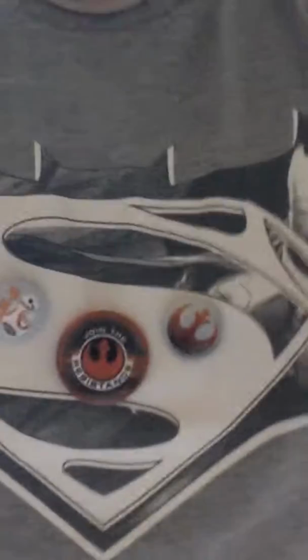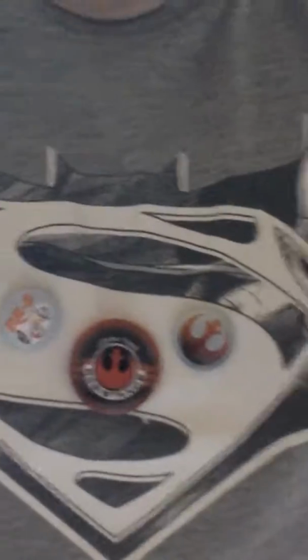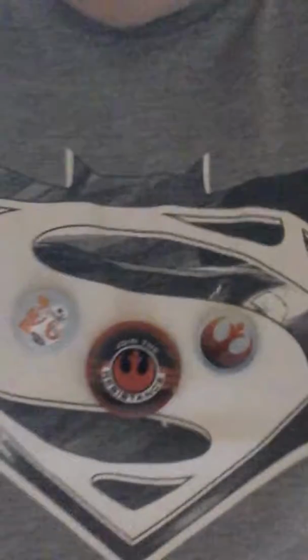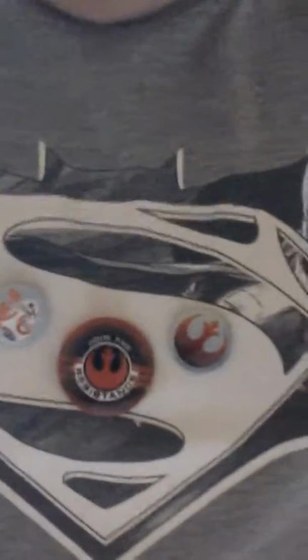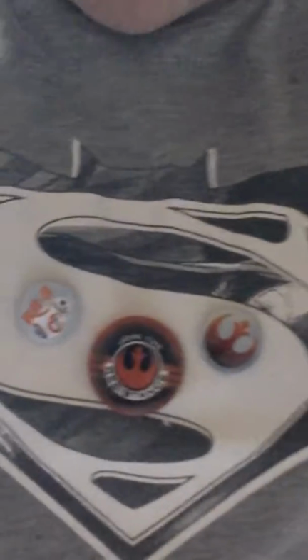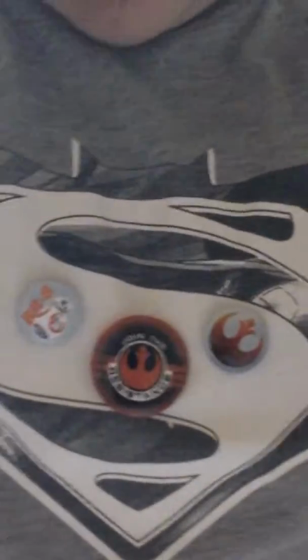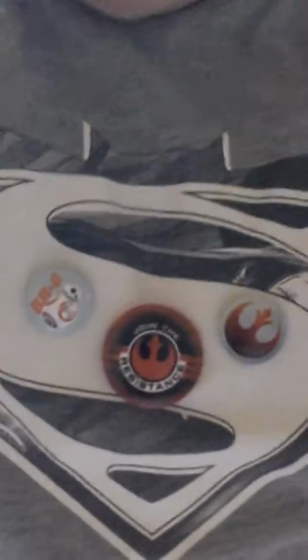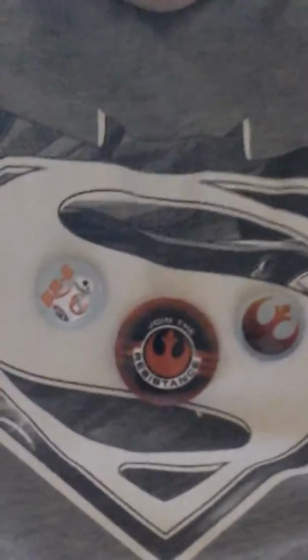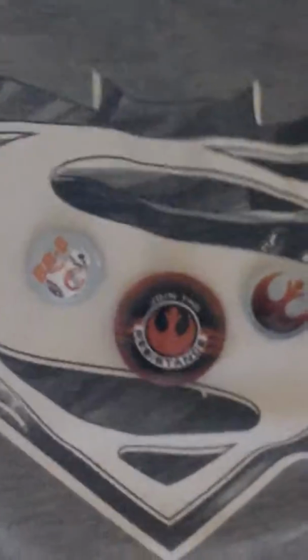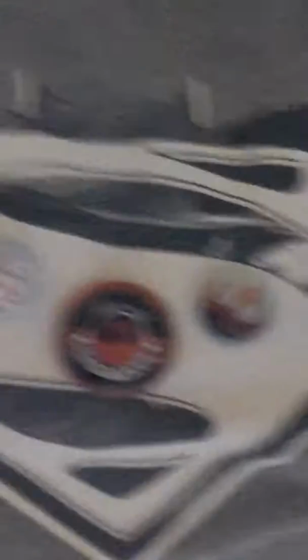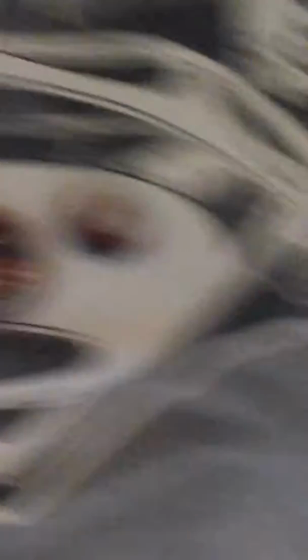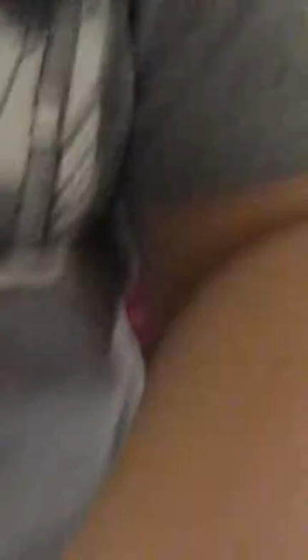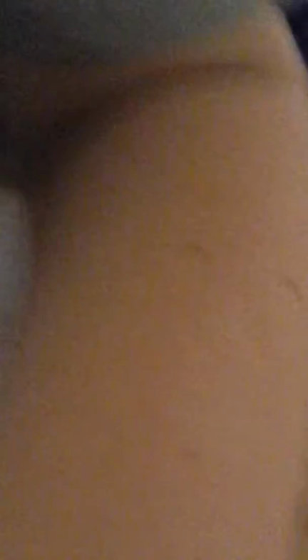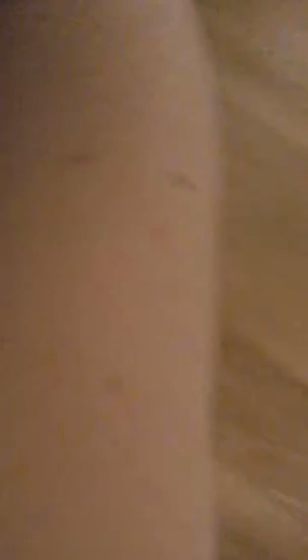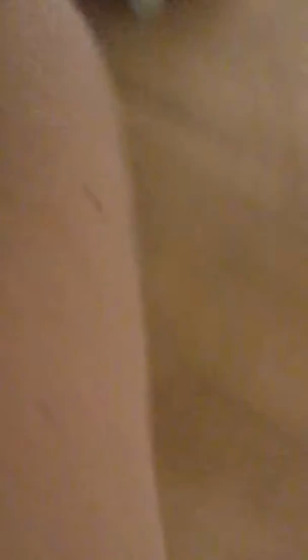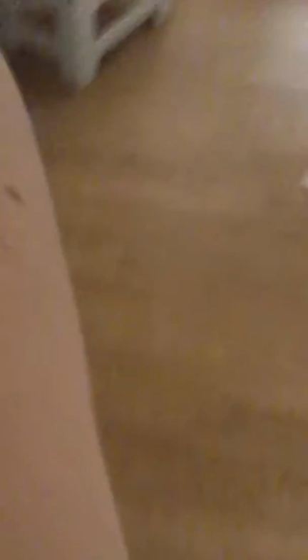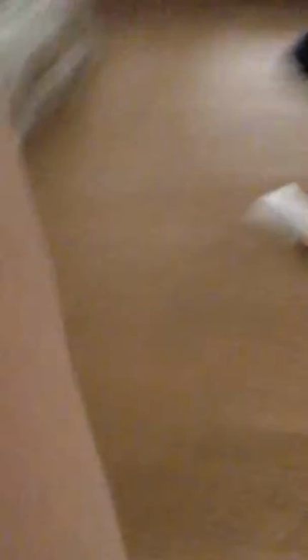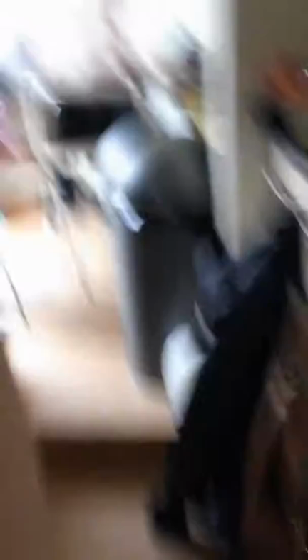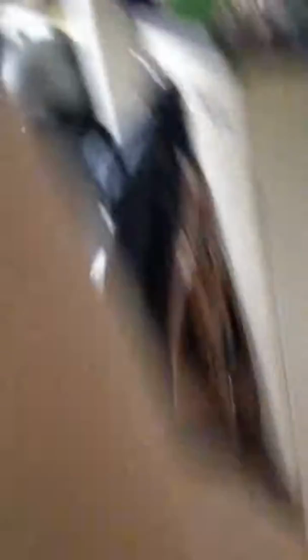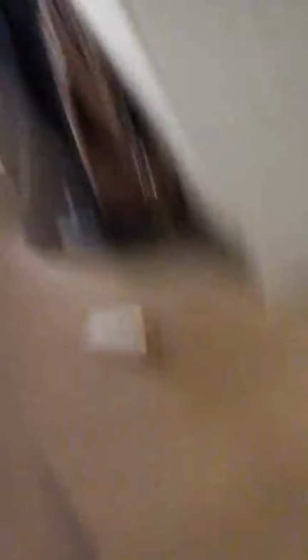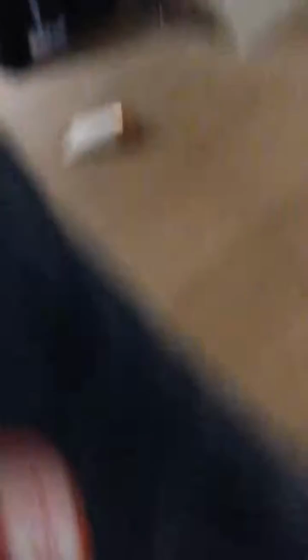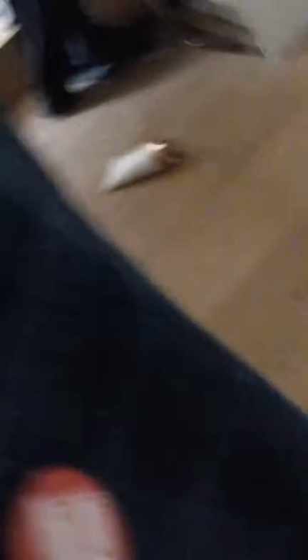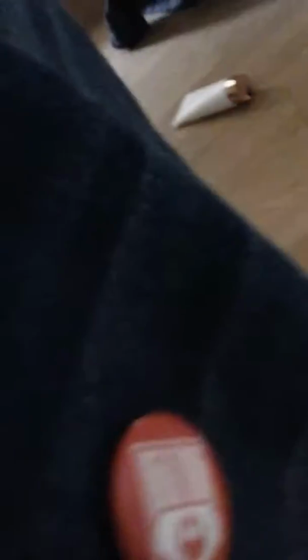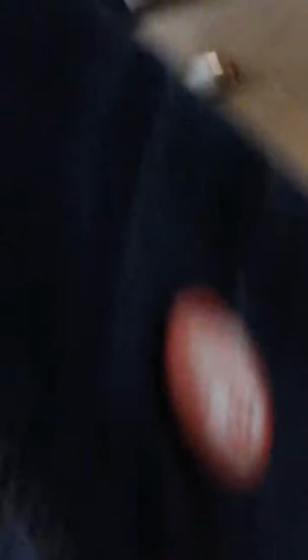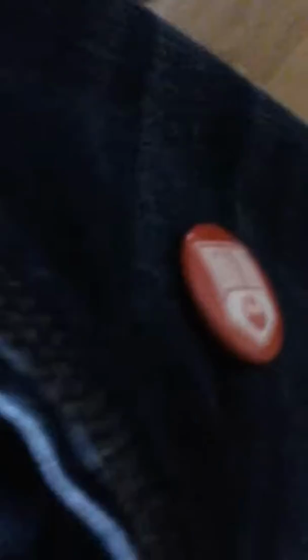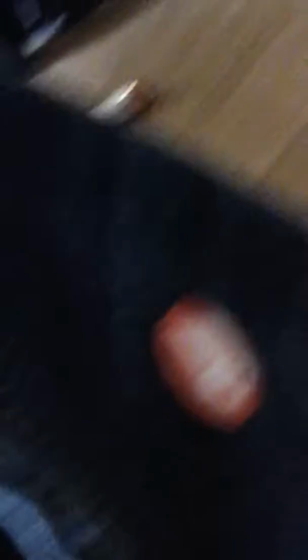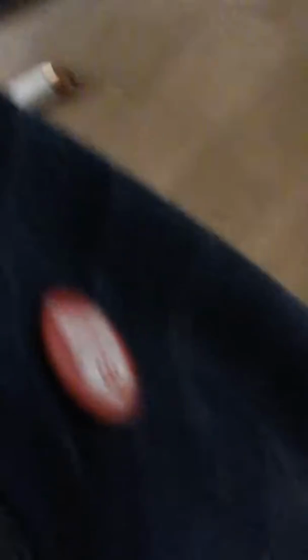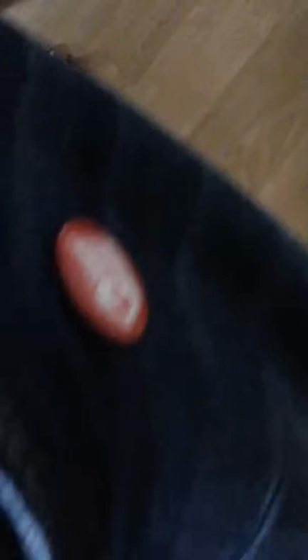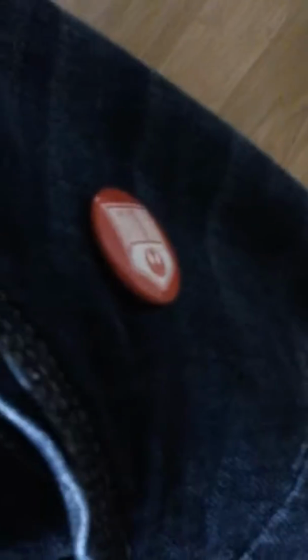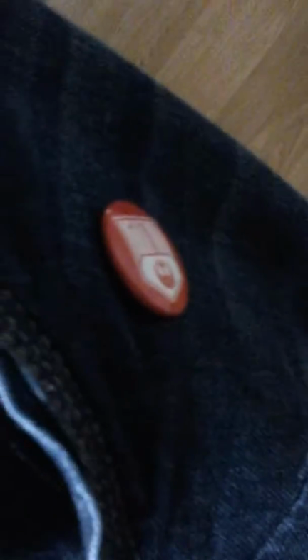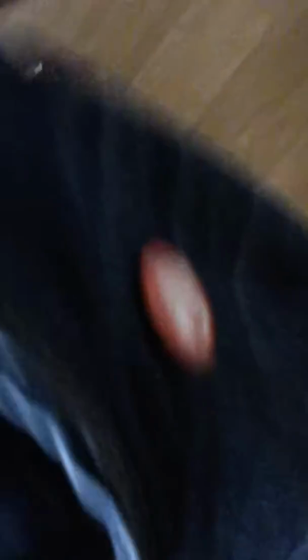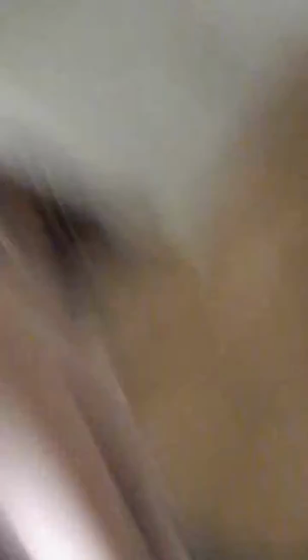If you can see those, there are three Star Wars pins and then this one right there on my shoulders.